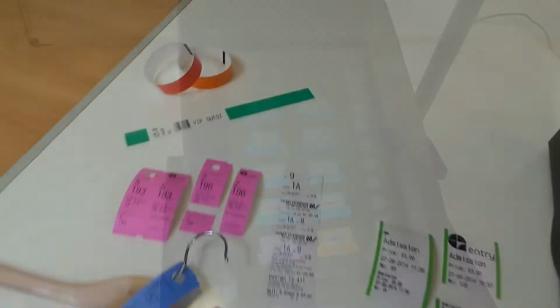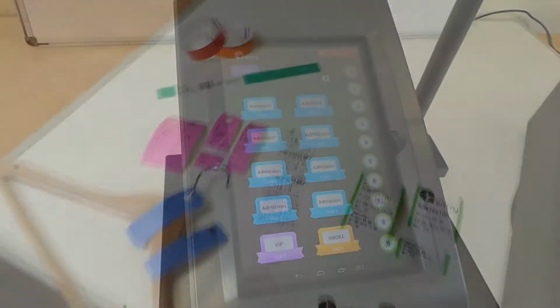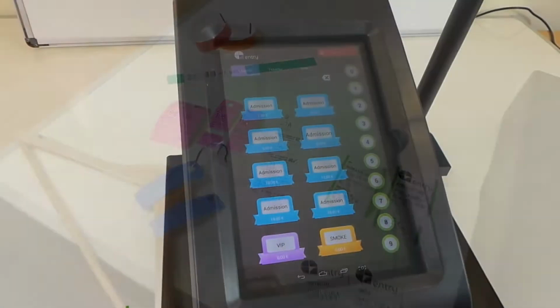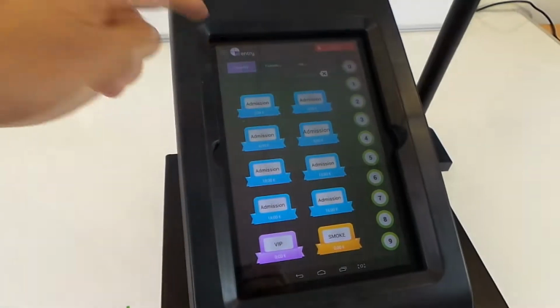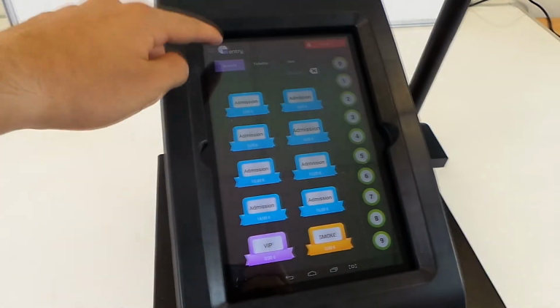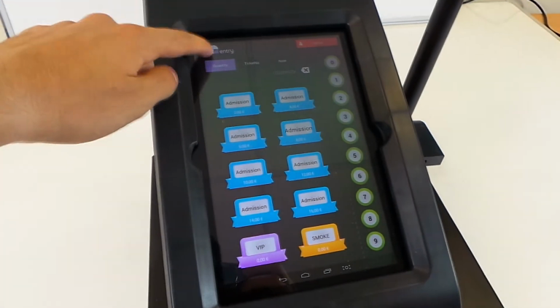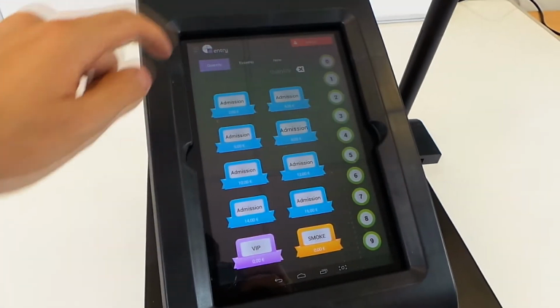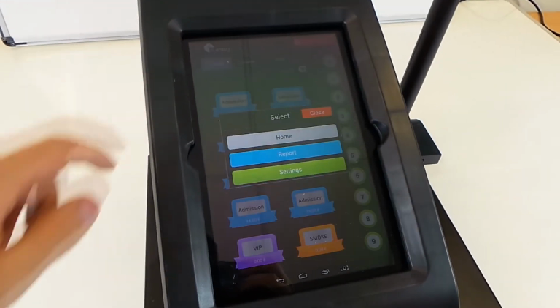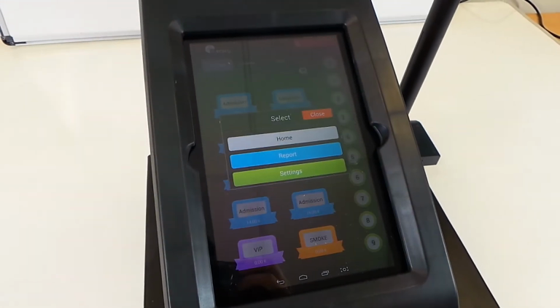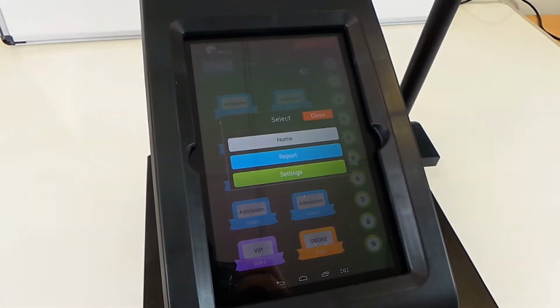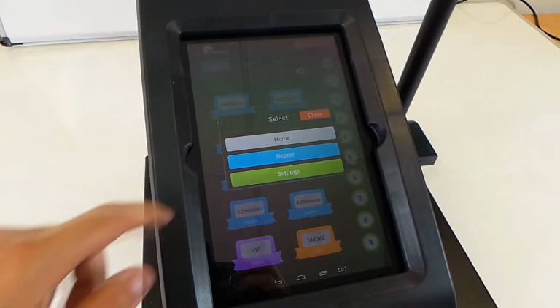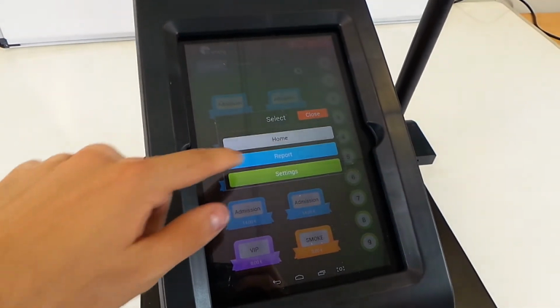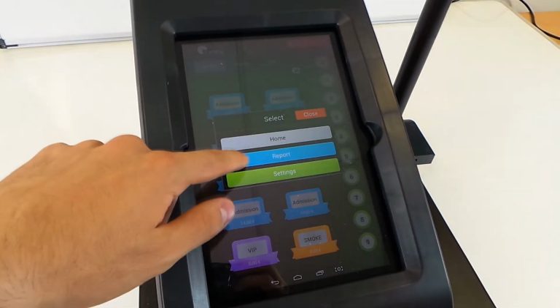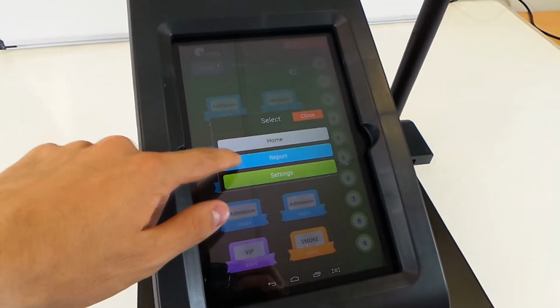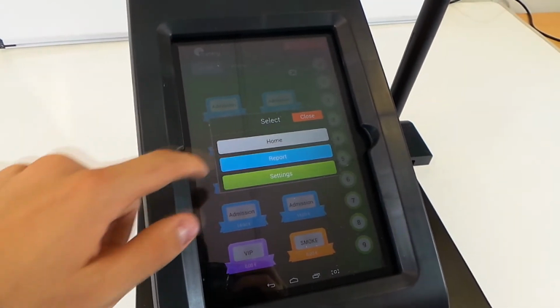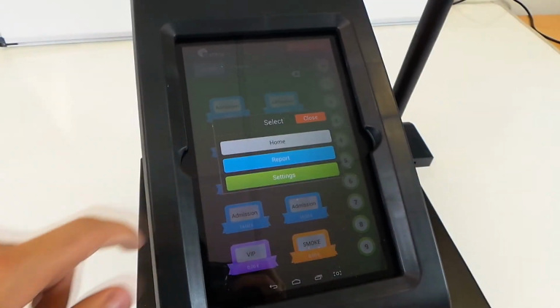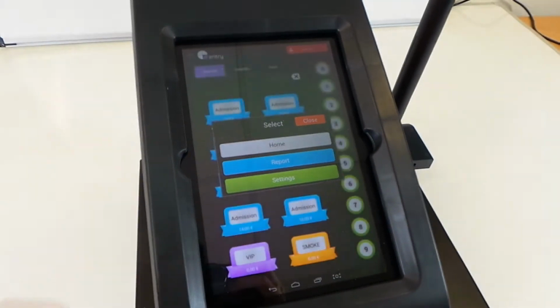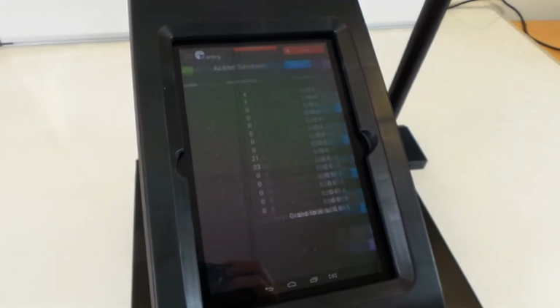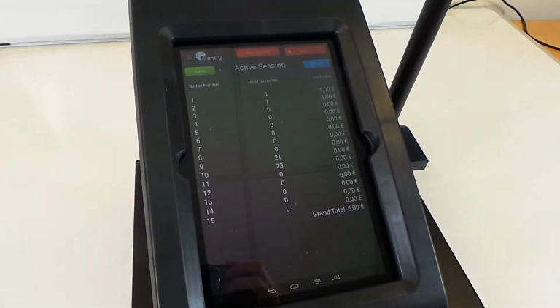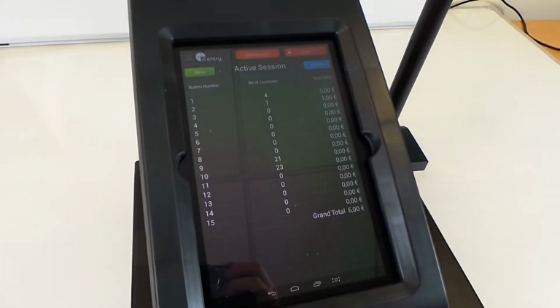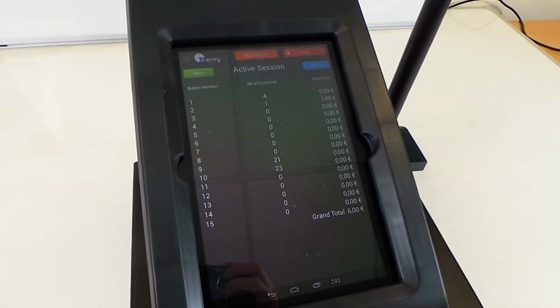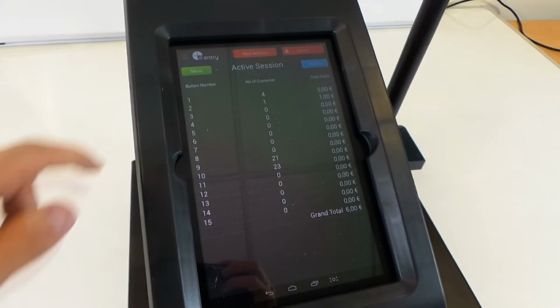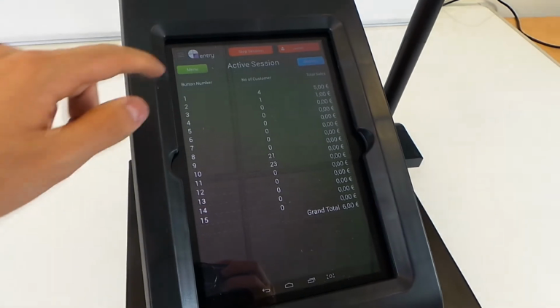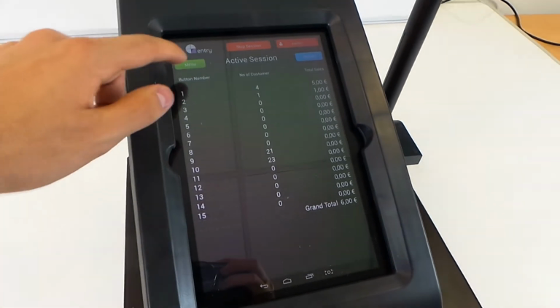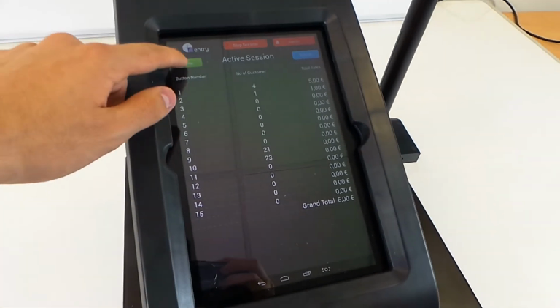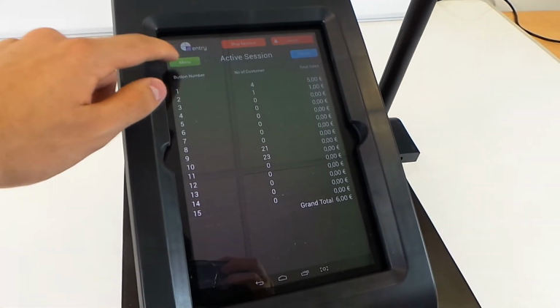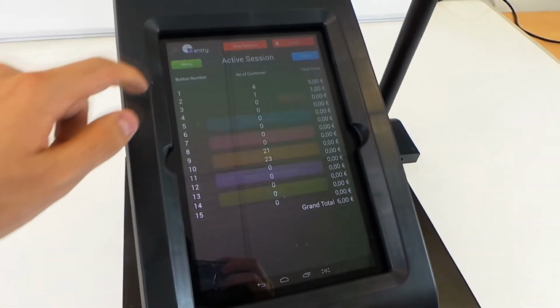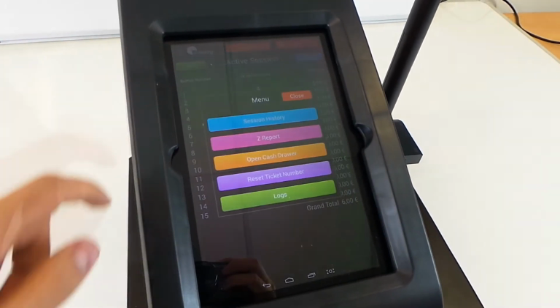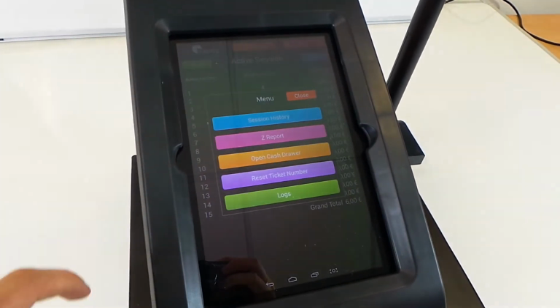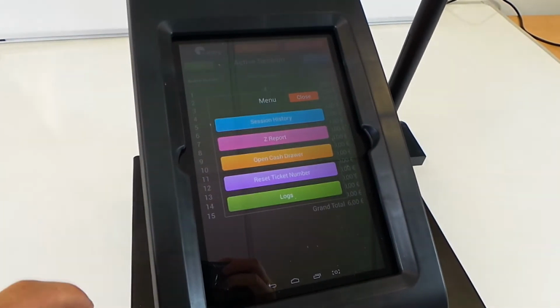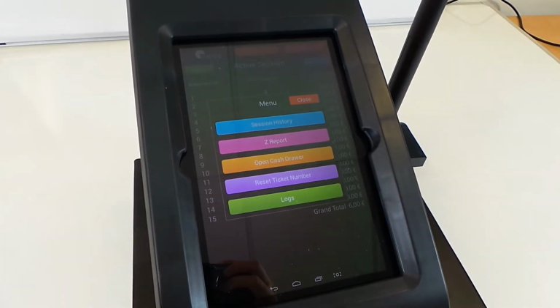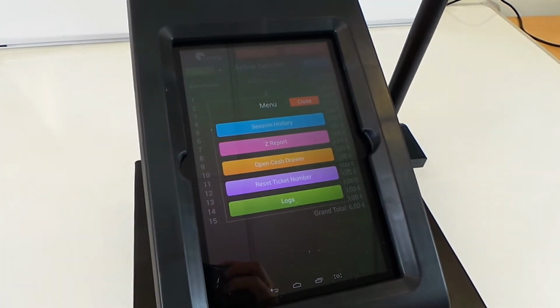It provides a set of reports as well, such as X and Z reports and monthly reports. The QPrinter also provides a log of every single transaction.